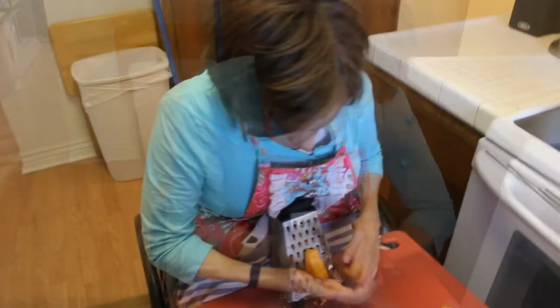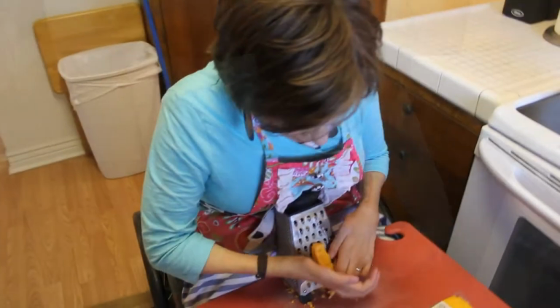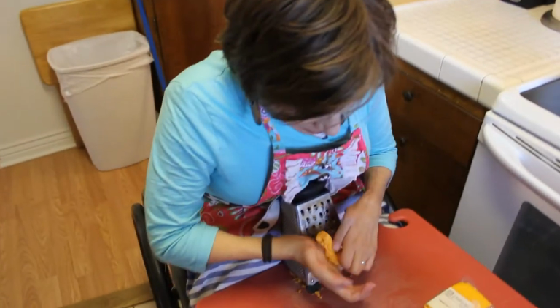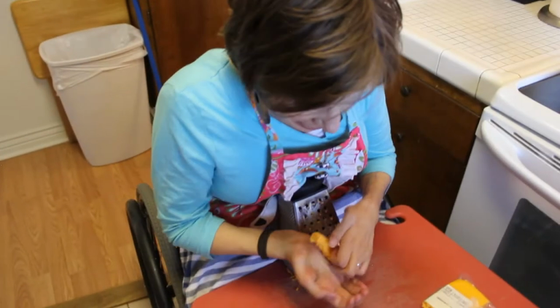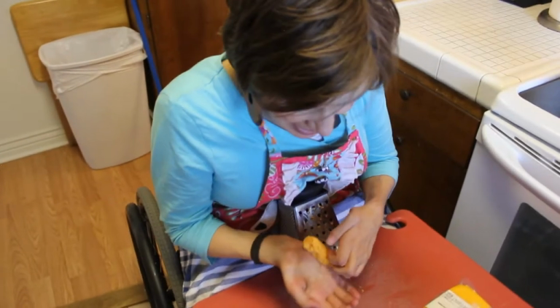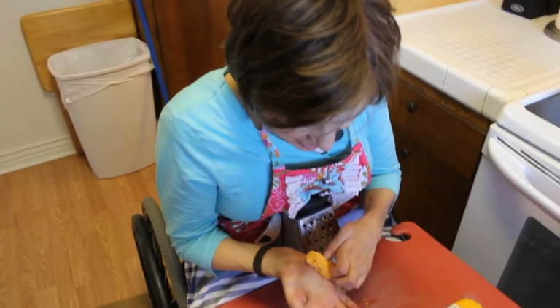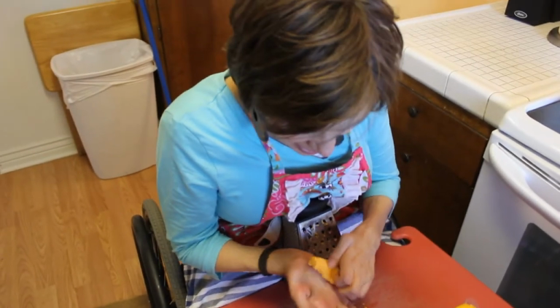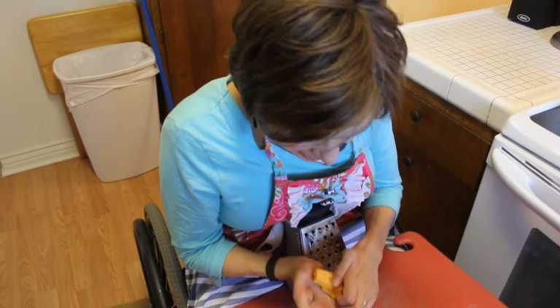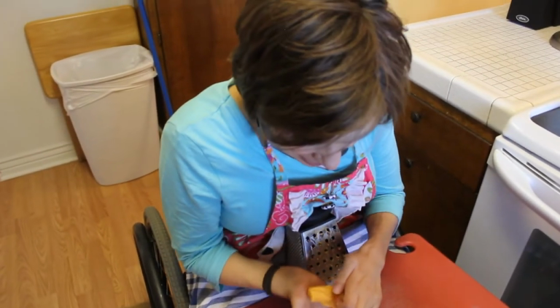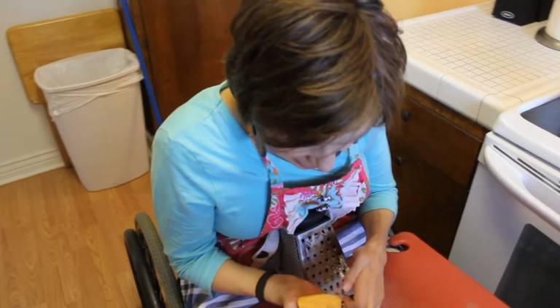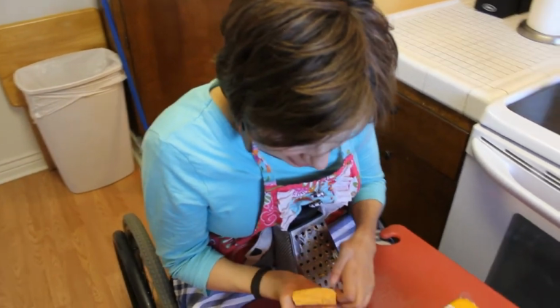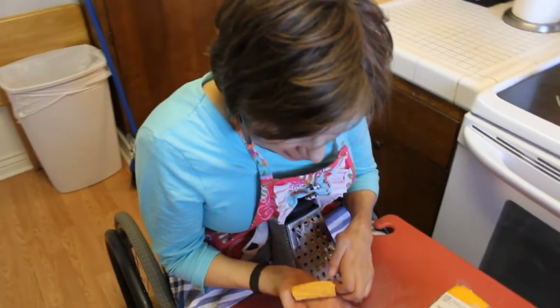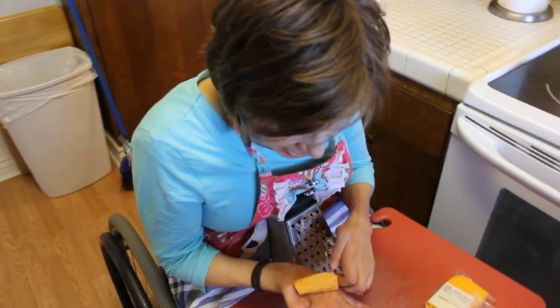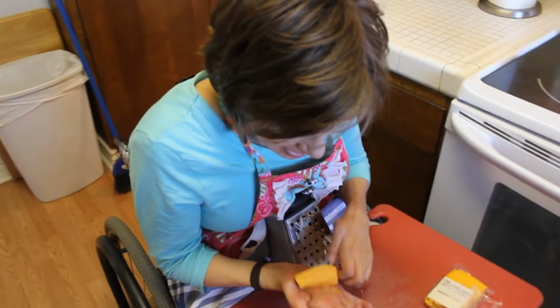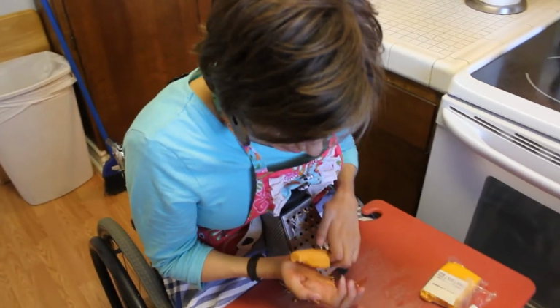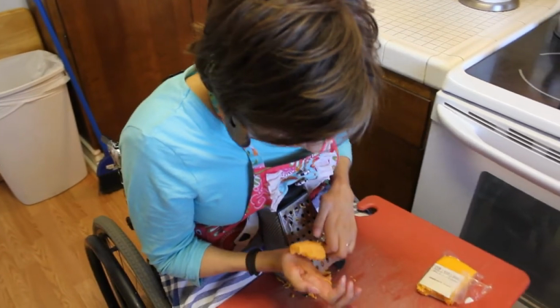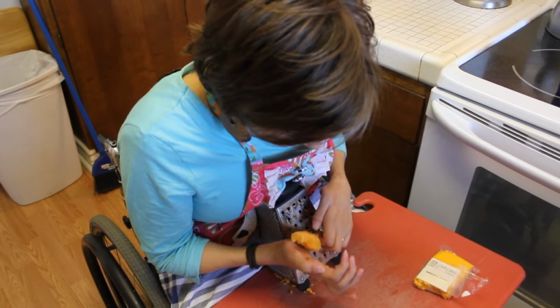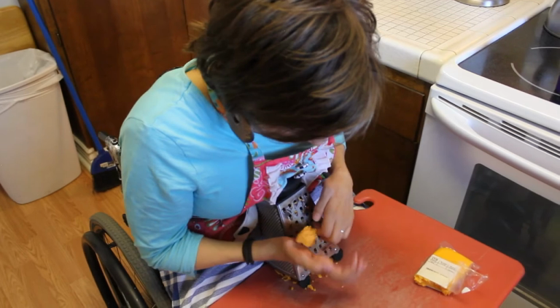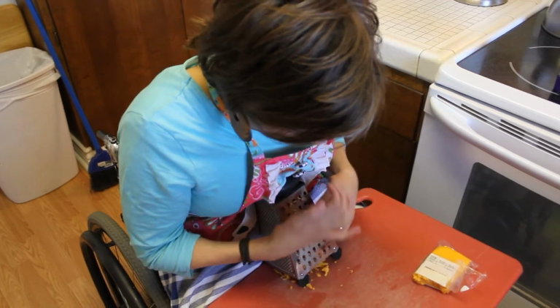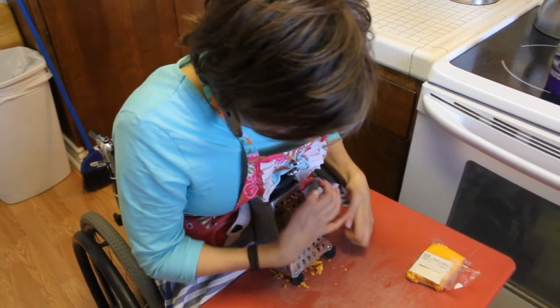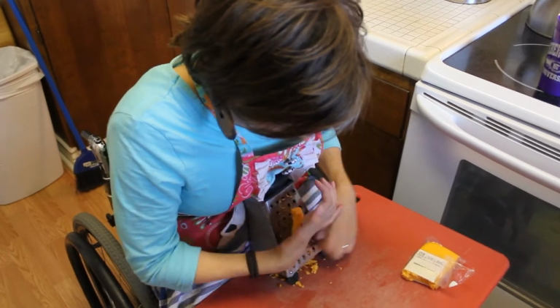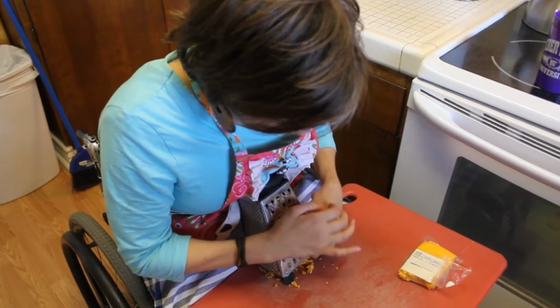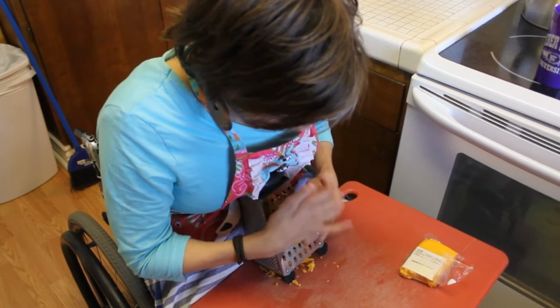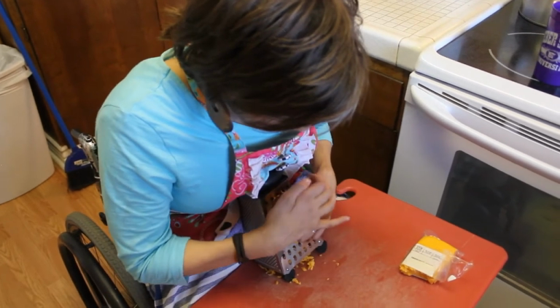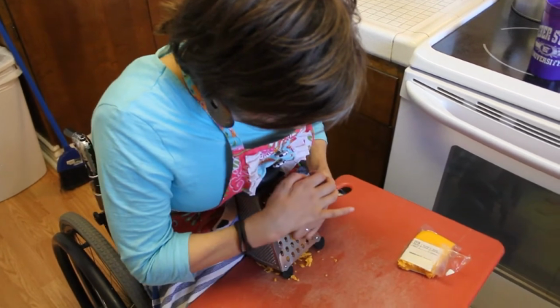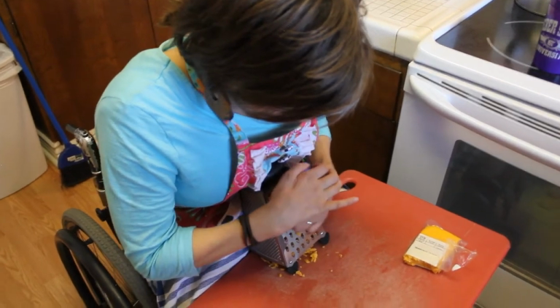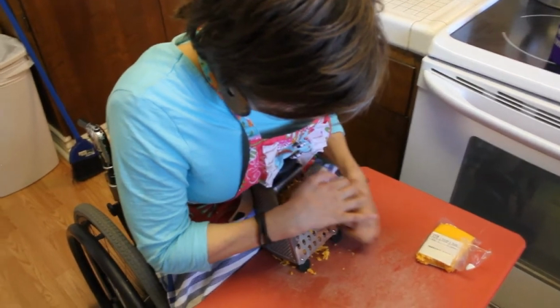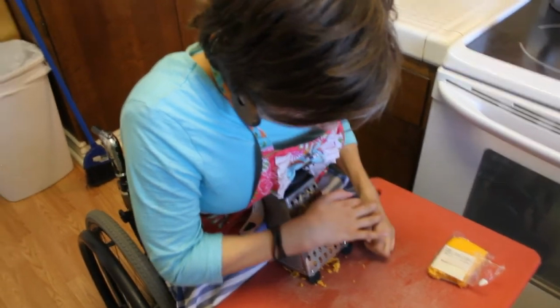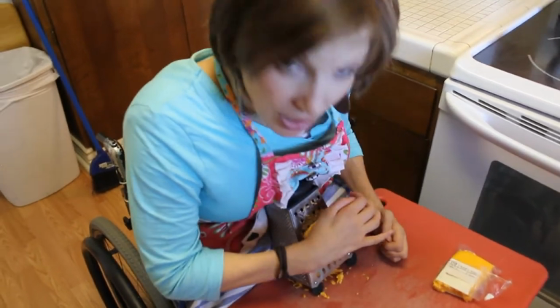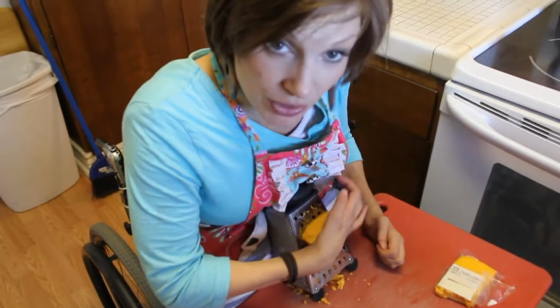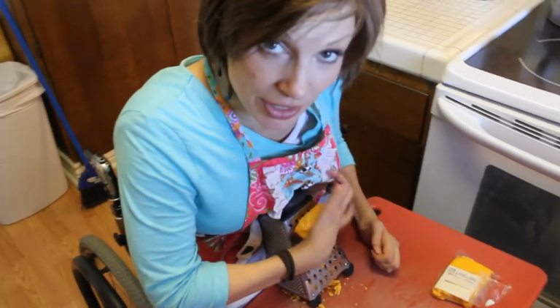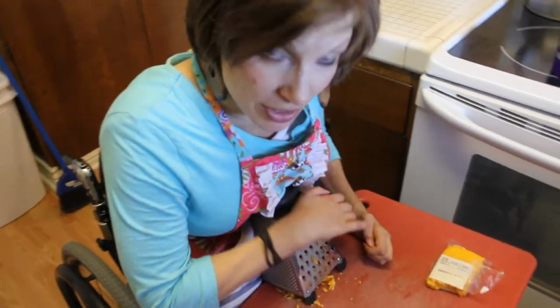Then when I get down to the little cheese pieces, just don't cut yourself.